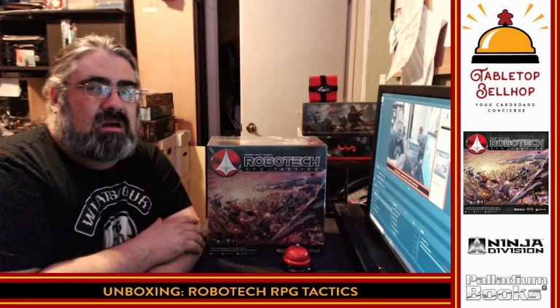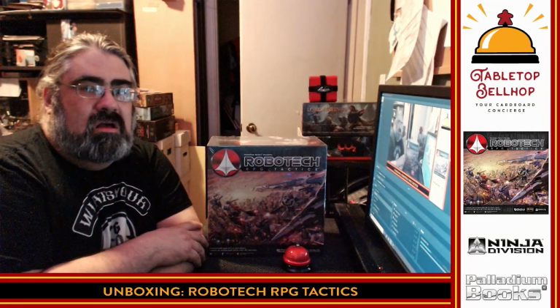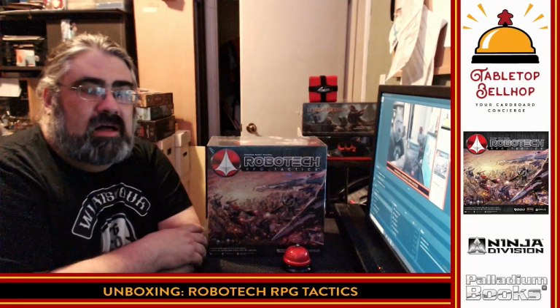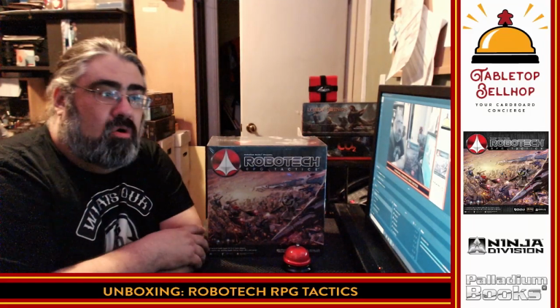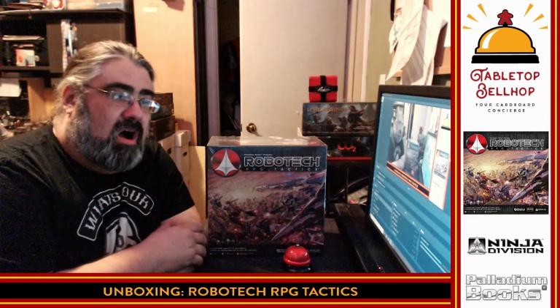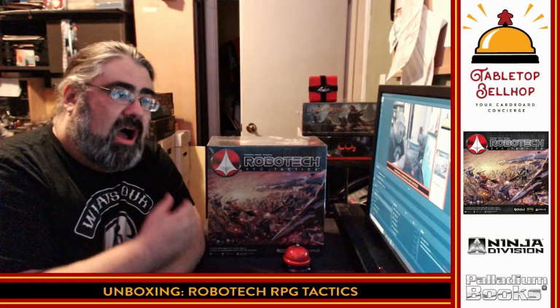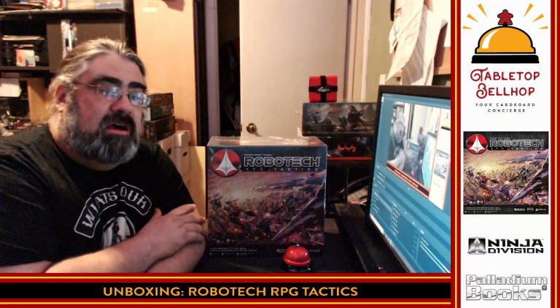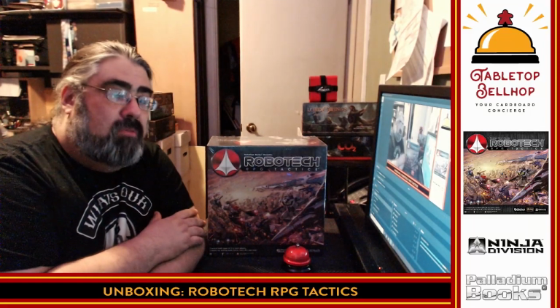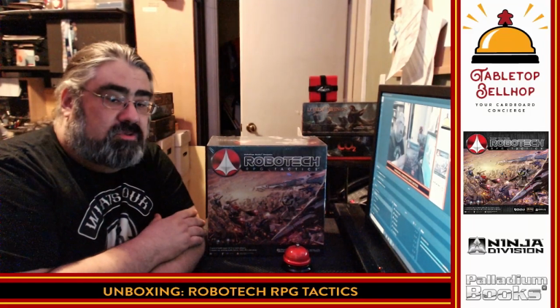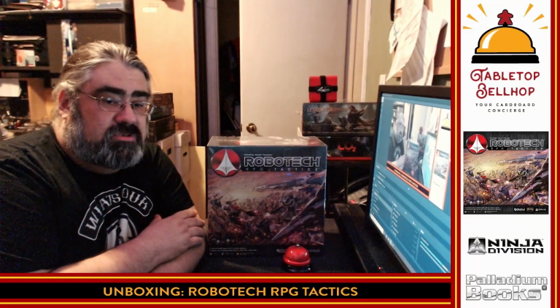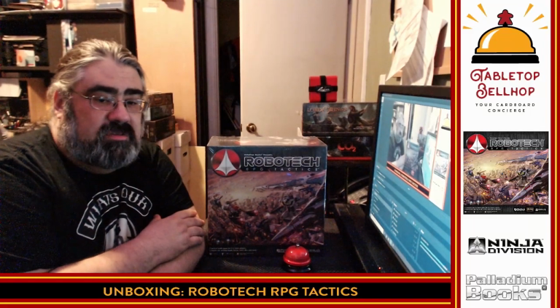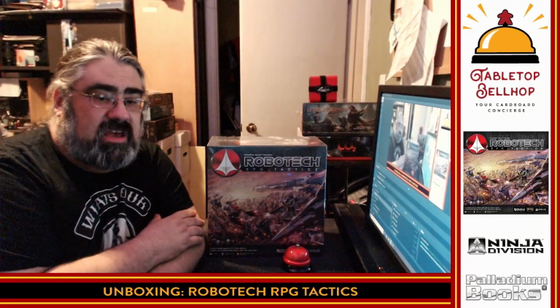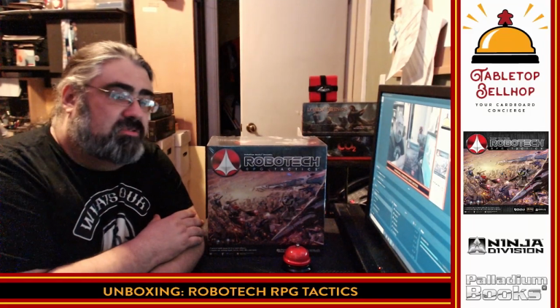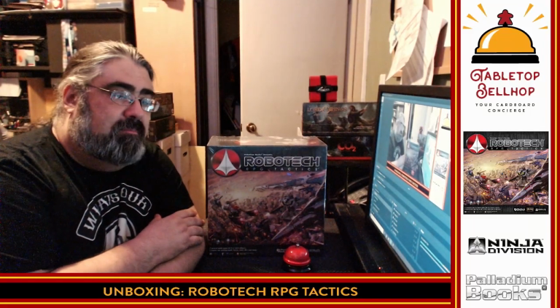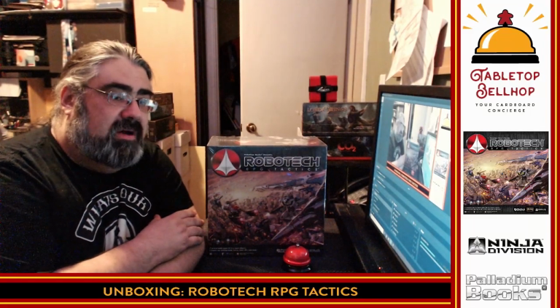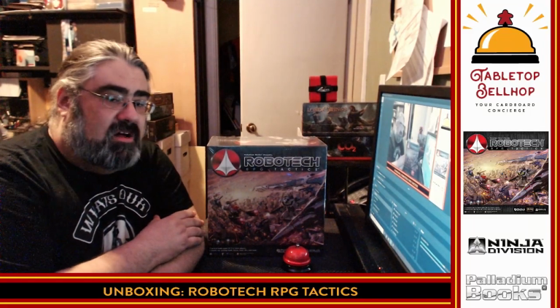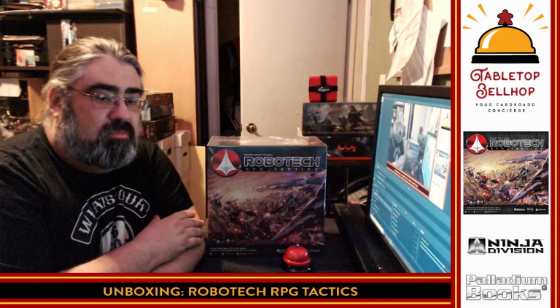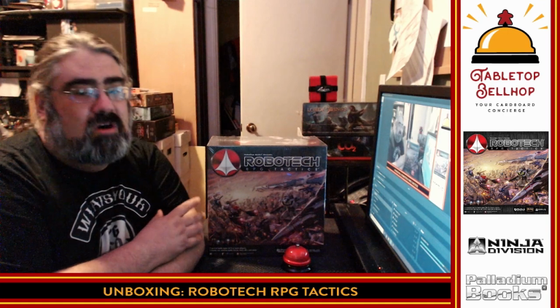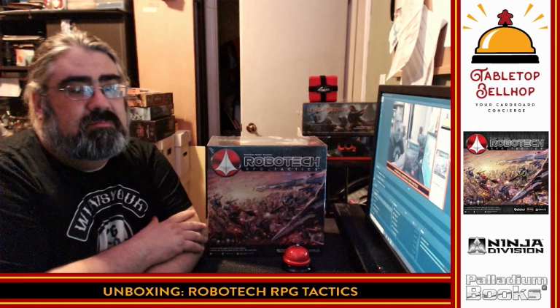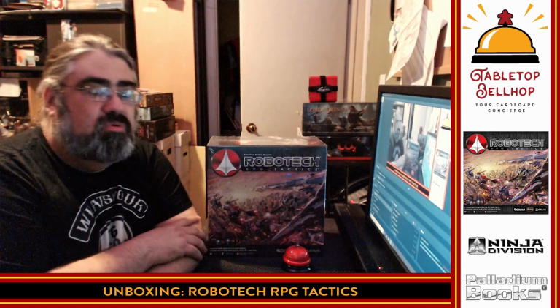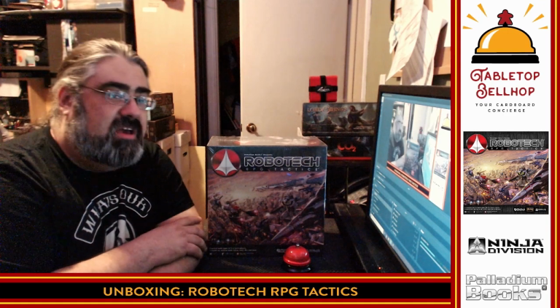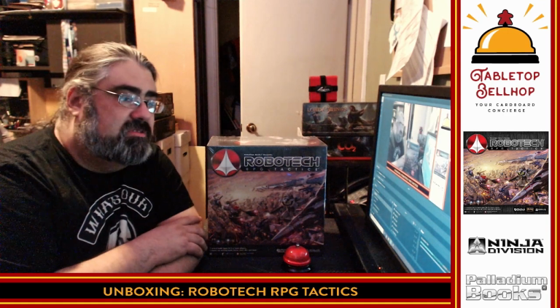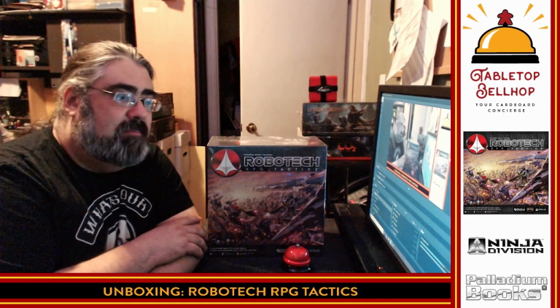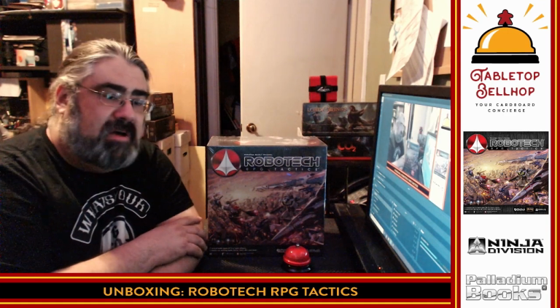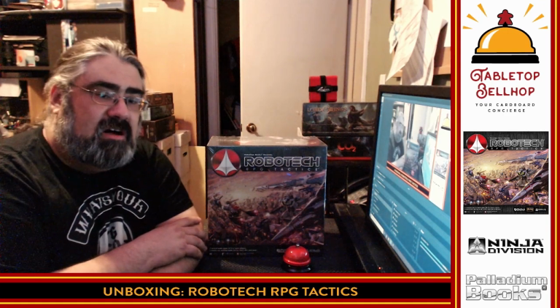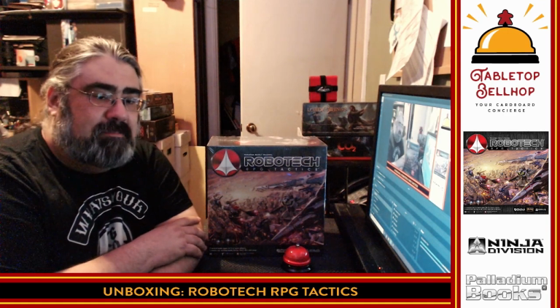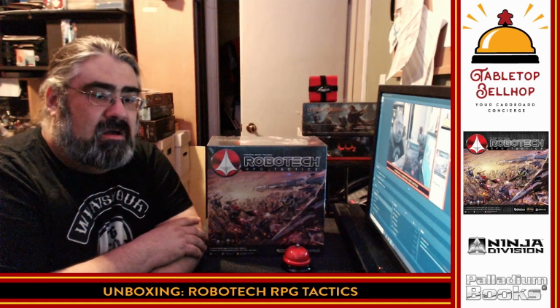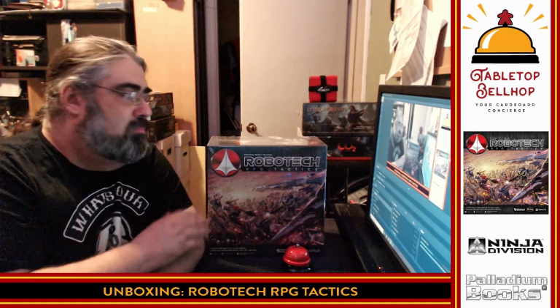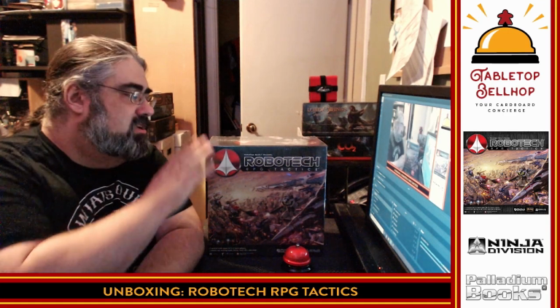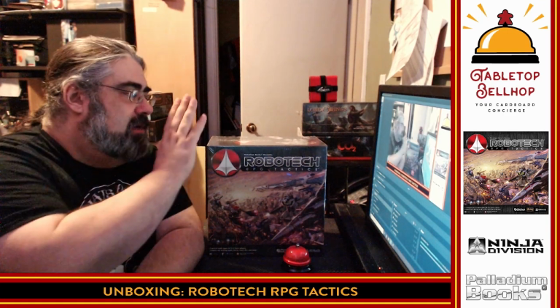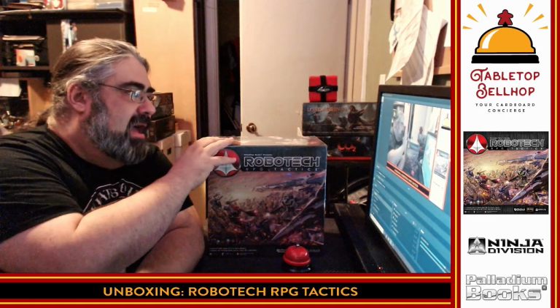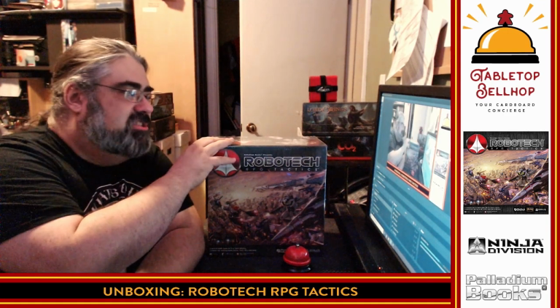Hello, I am Moe Tuzno, the Tabletop Bellhop. Welcome to a Tabletop Bellhop board game bag check.